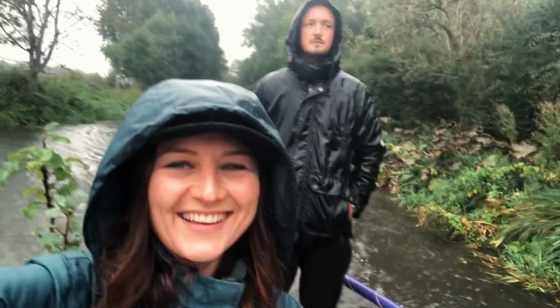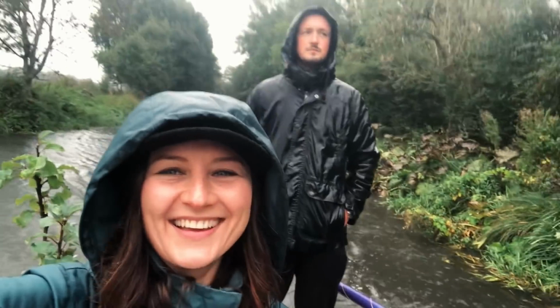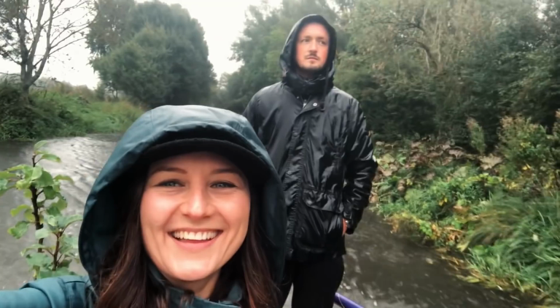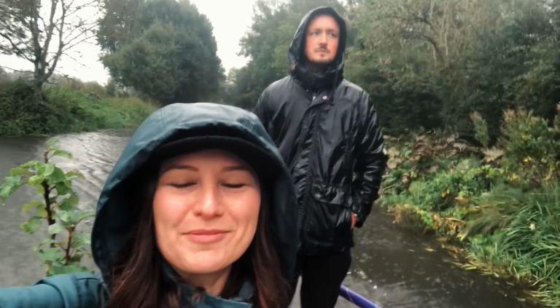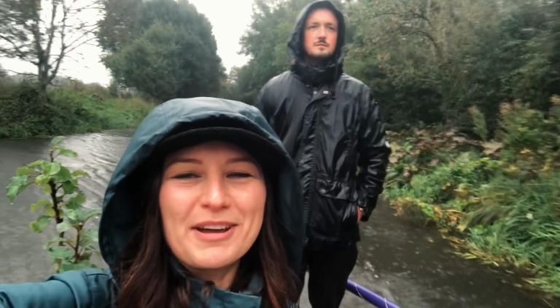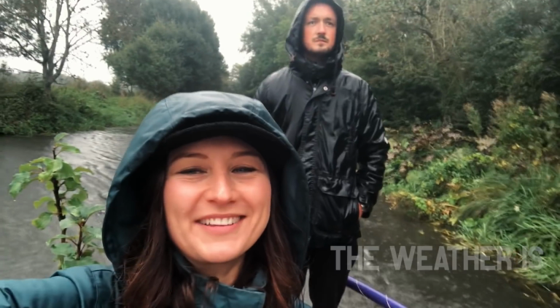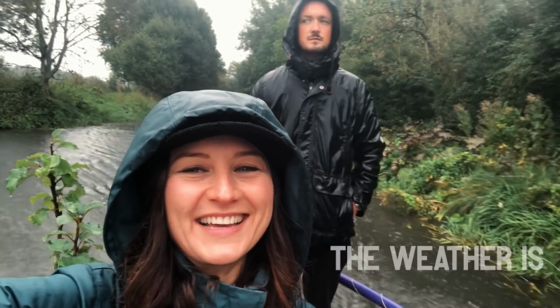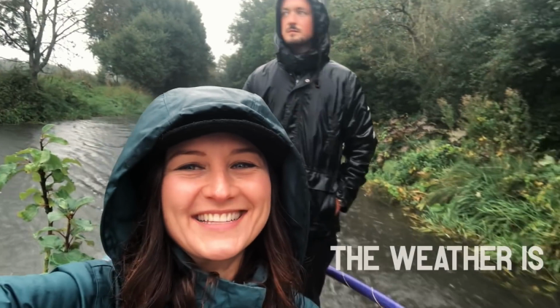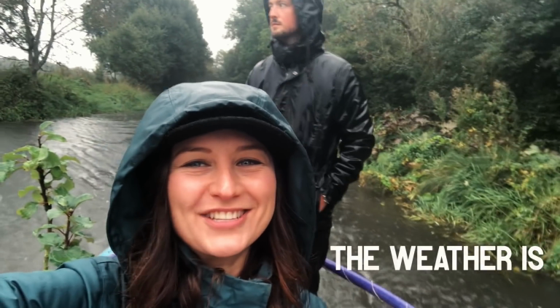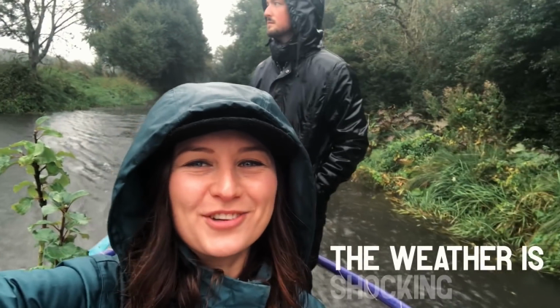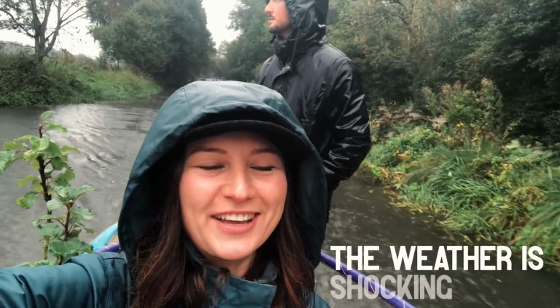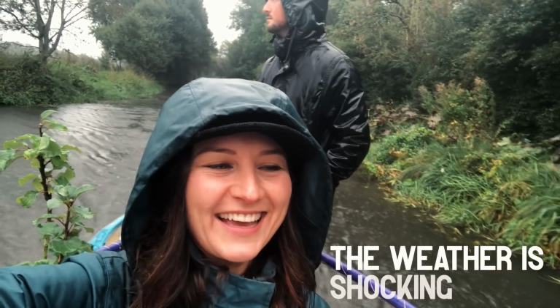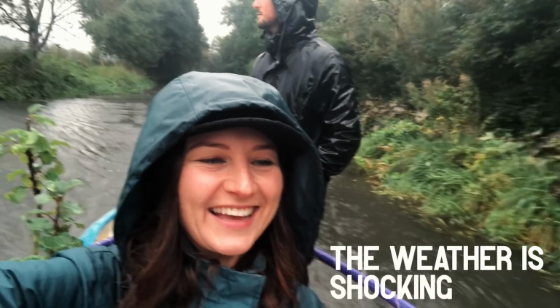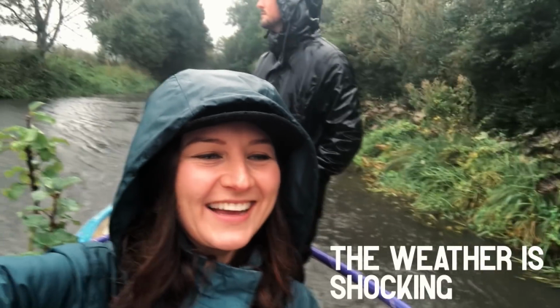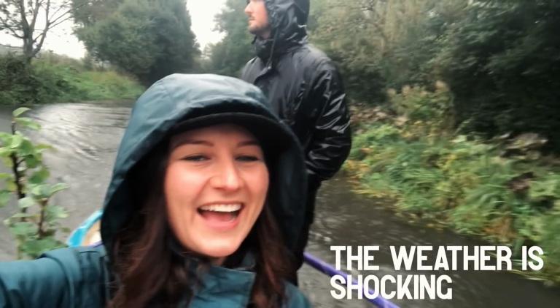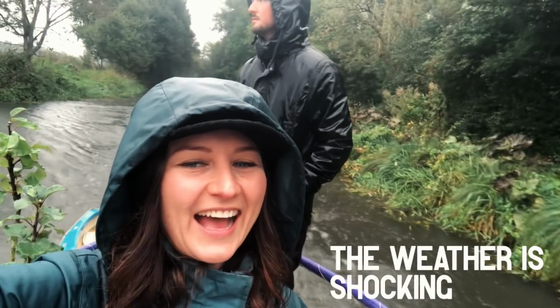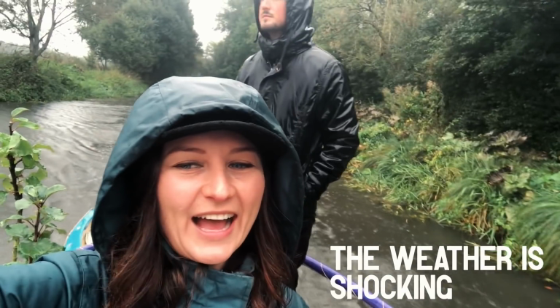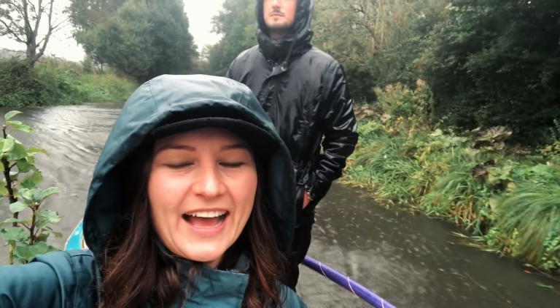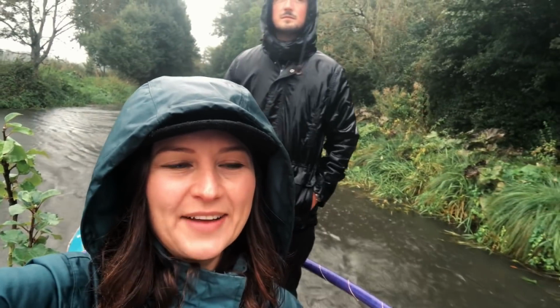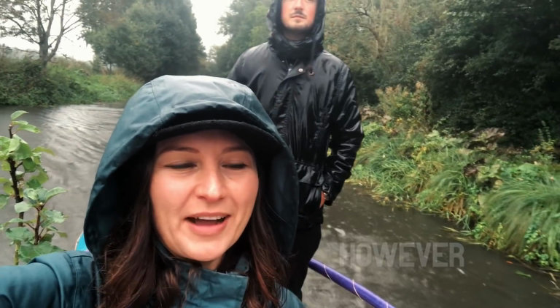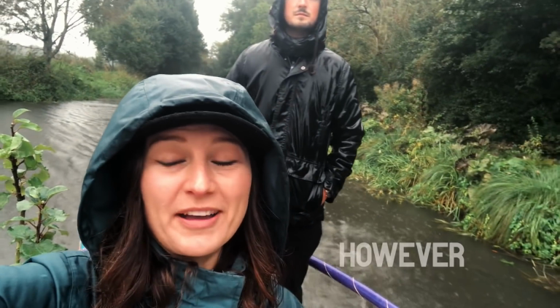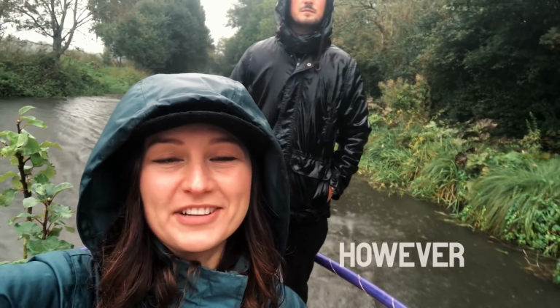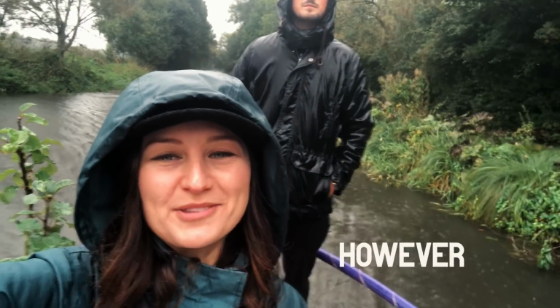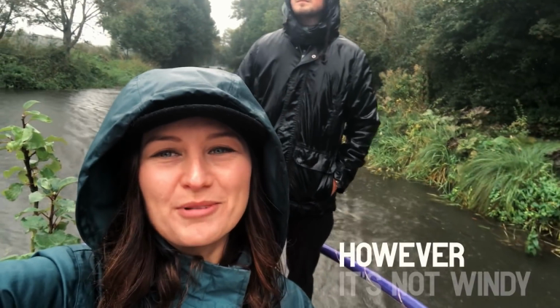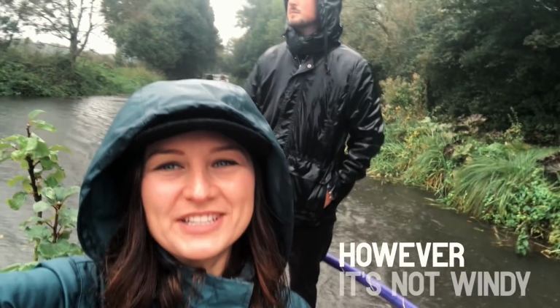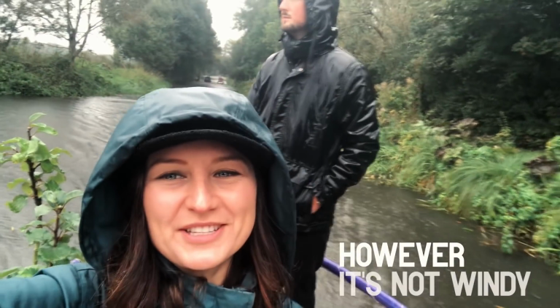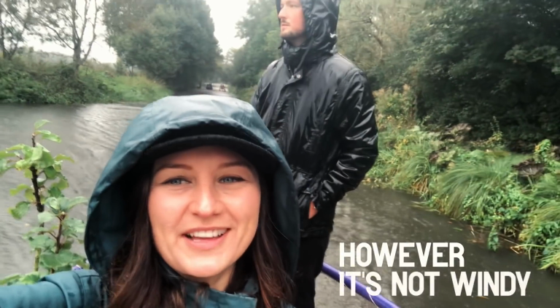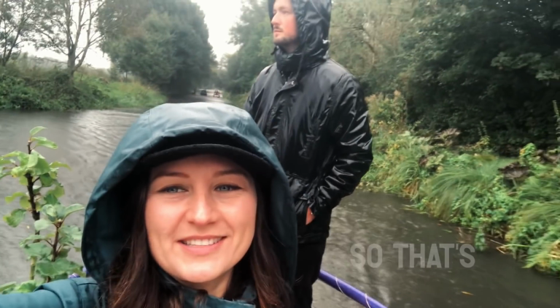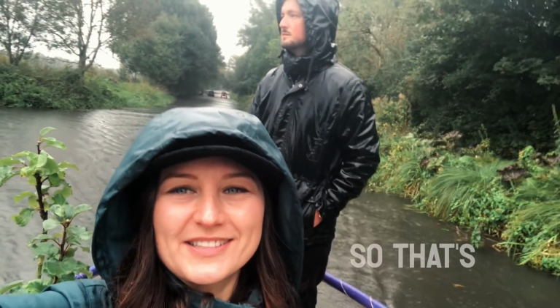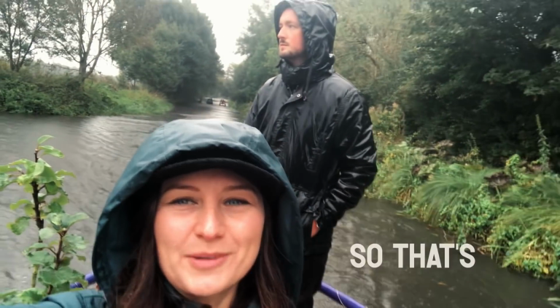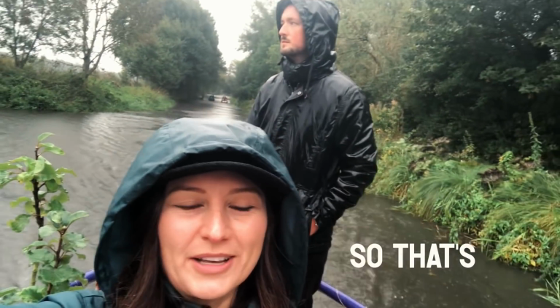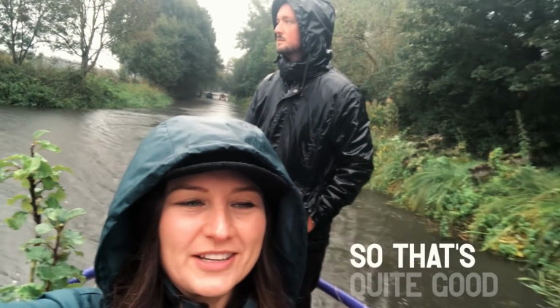The weather is shocking. However, it's not wicked, so that's quite good.